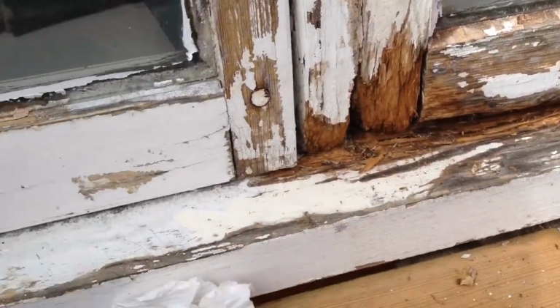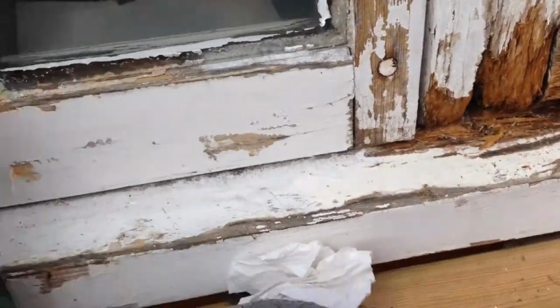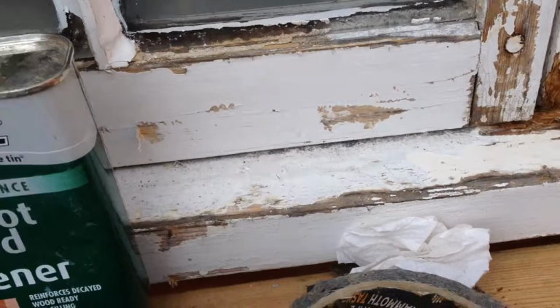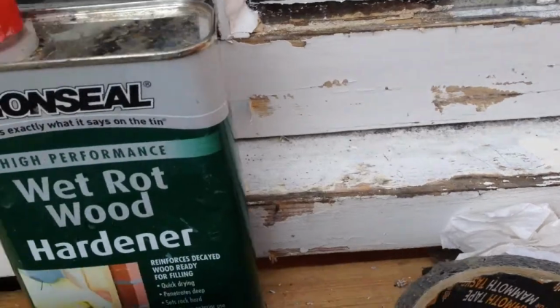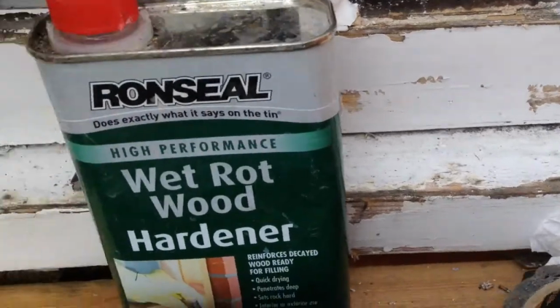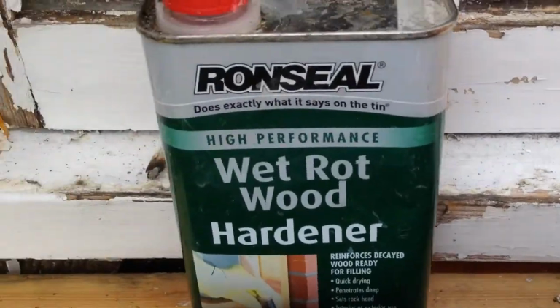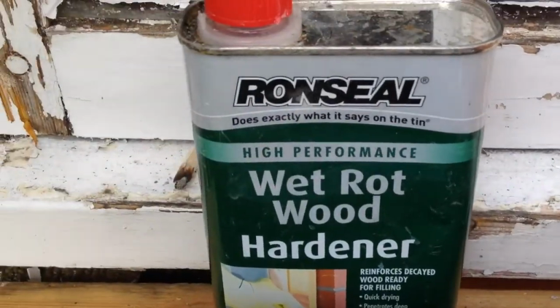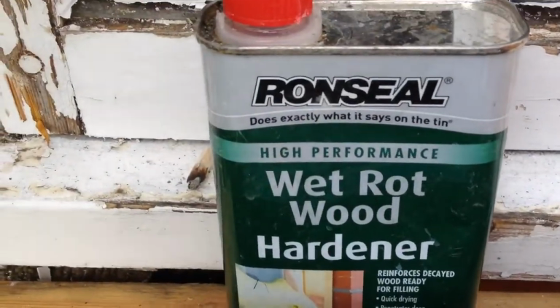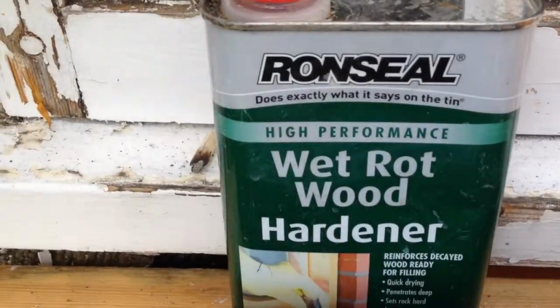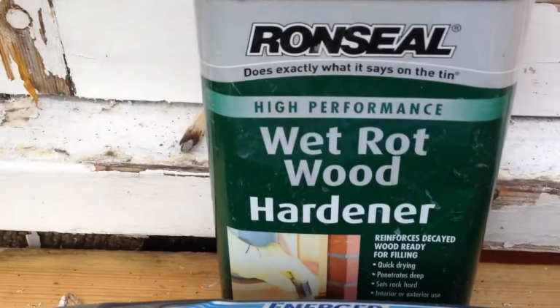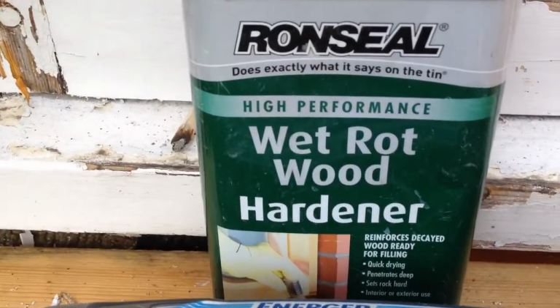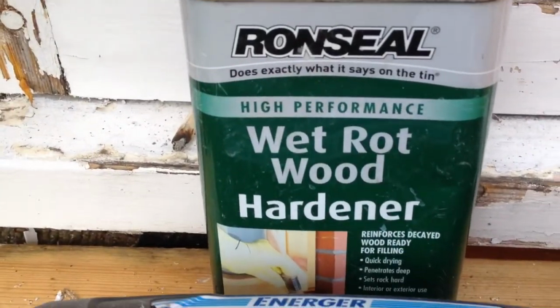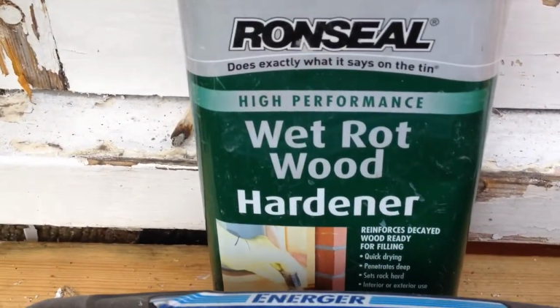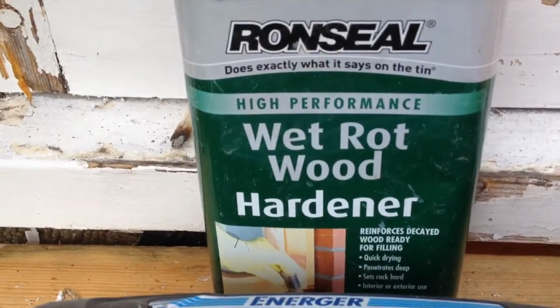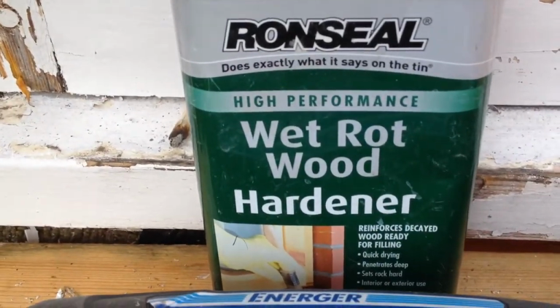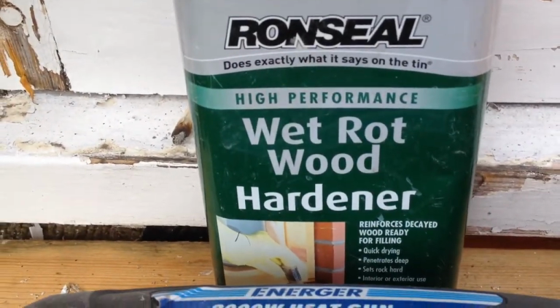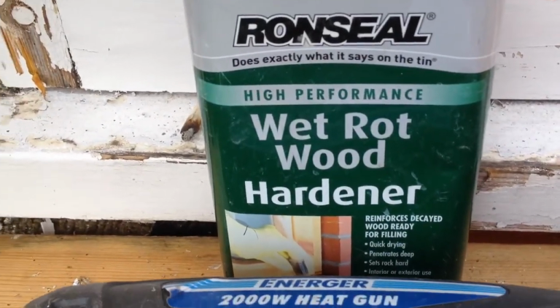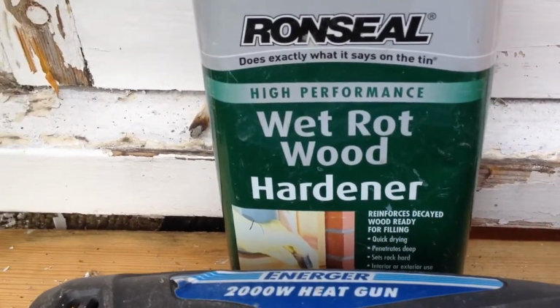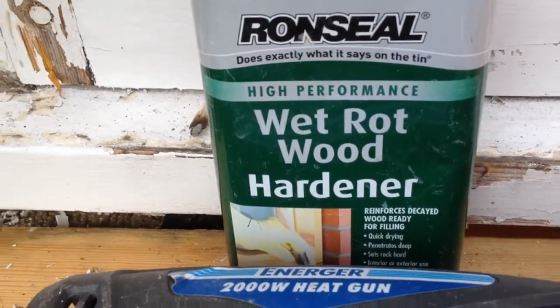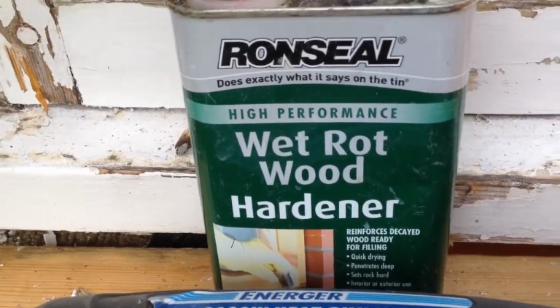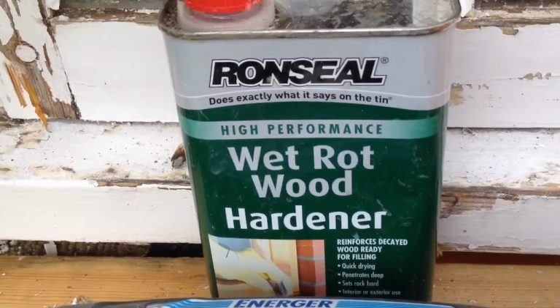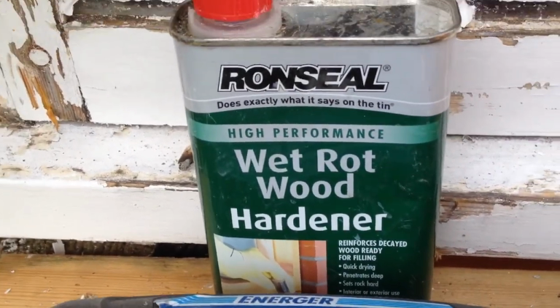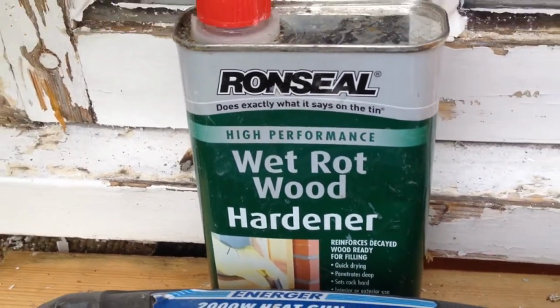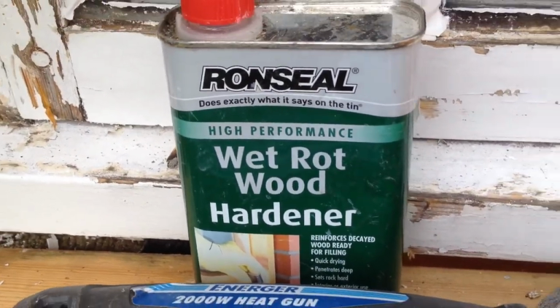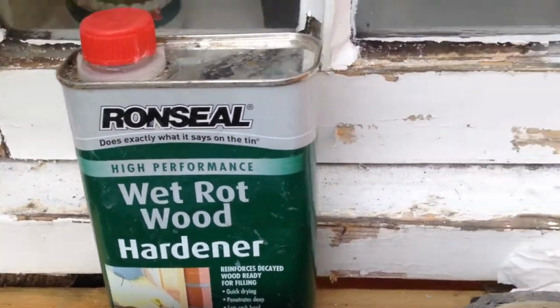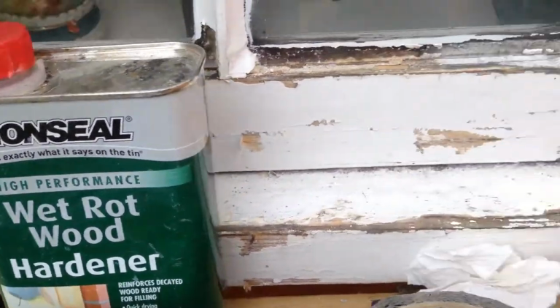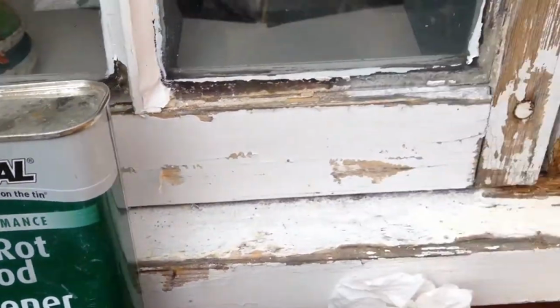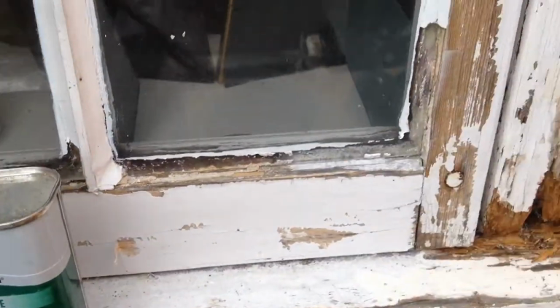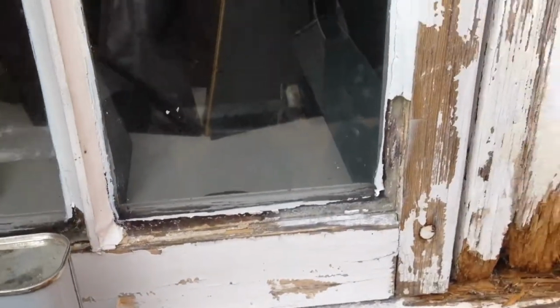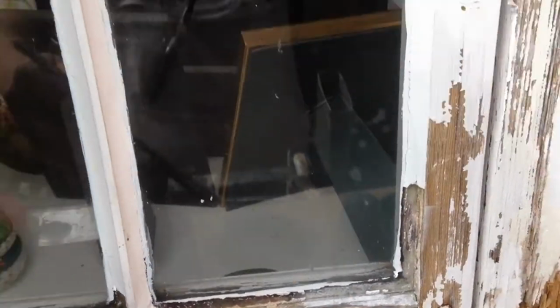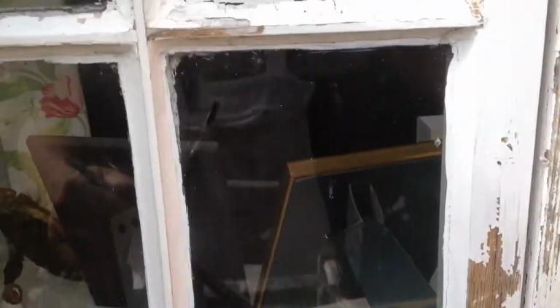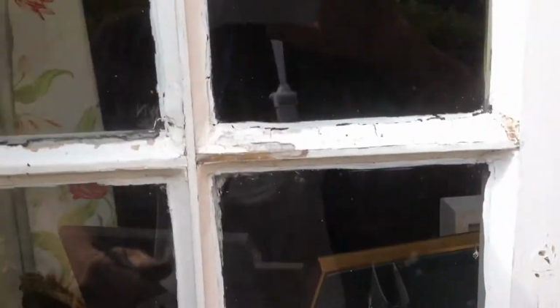And then now we'll go with the wet rot hardener. Let that dry for an hour.